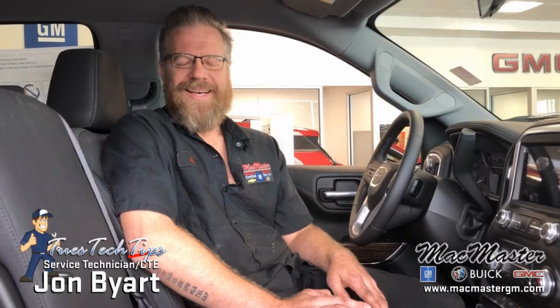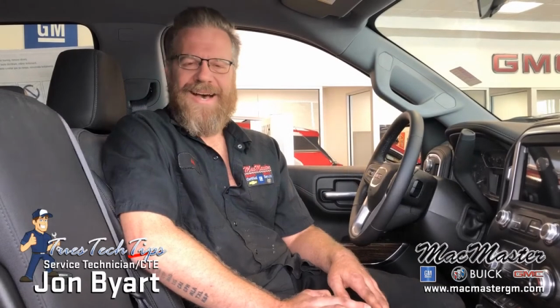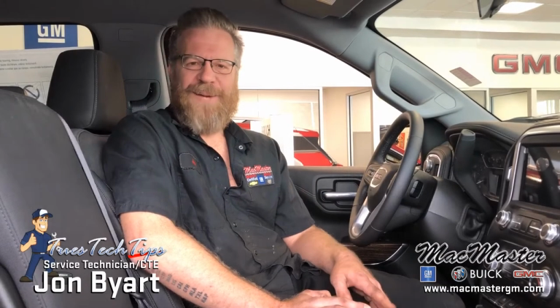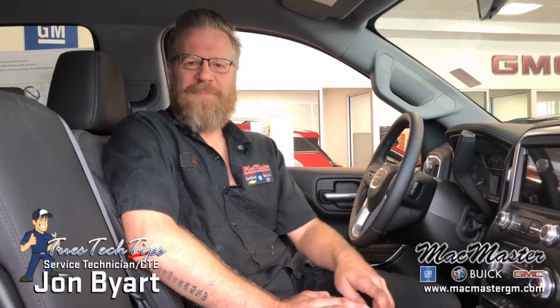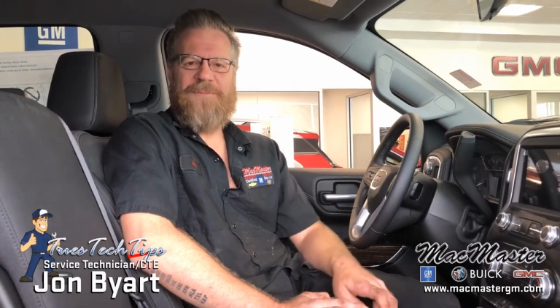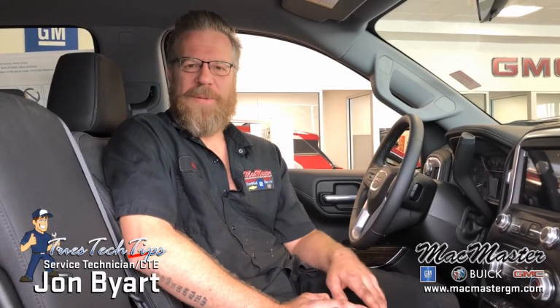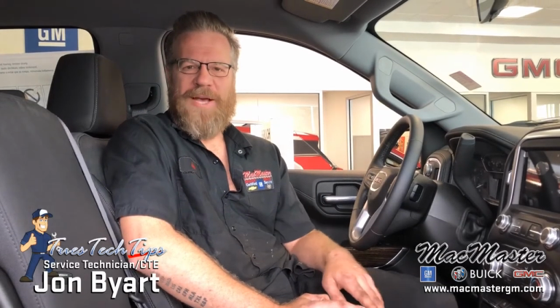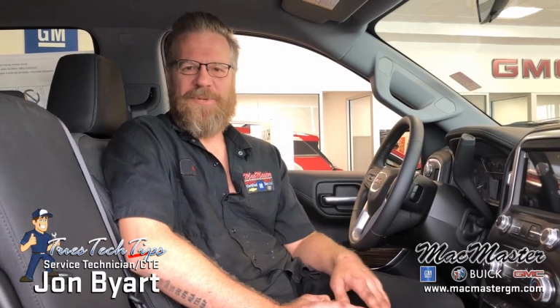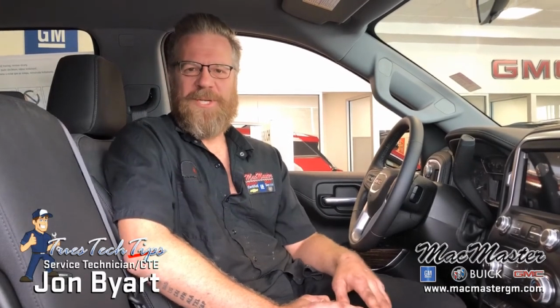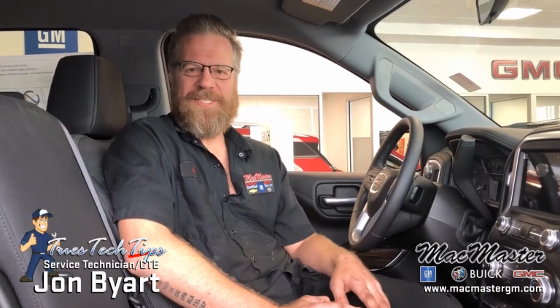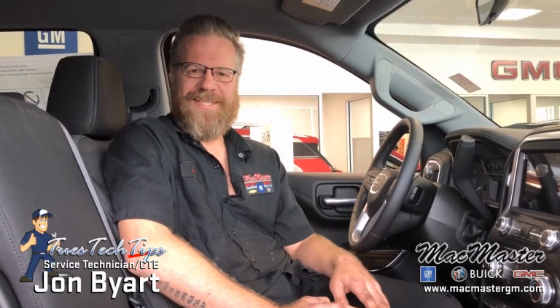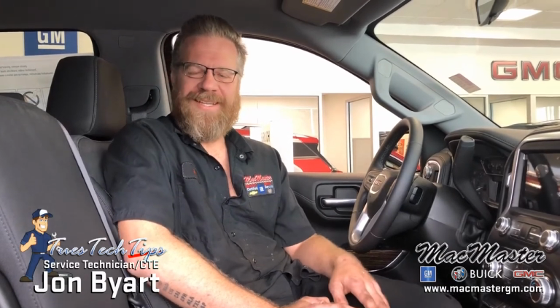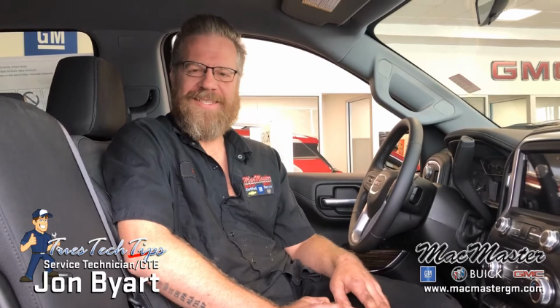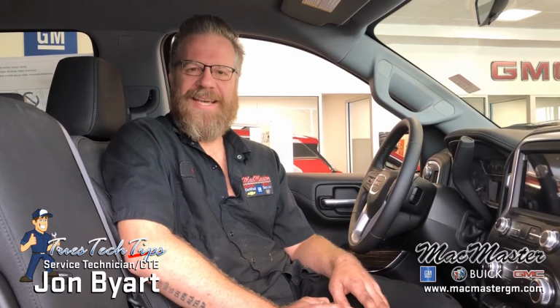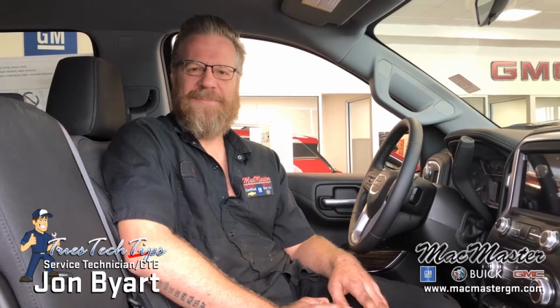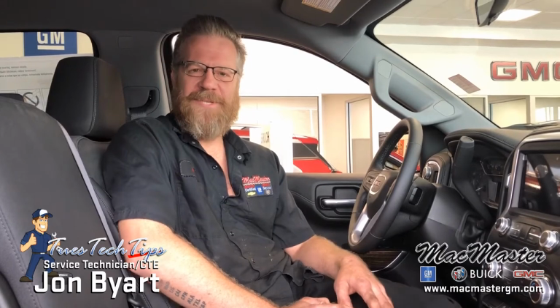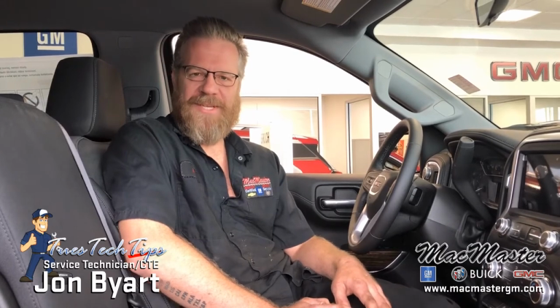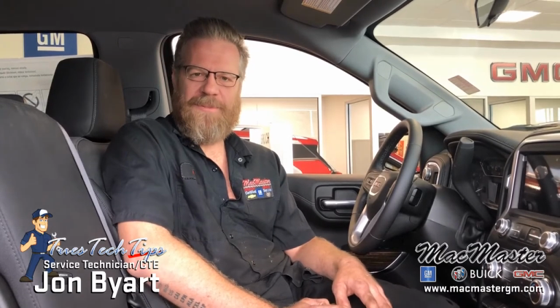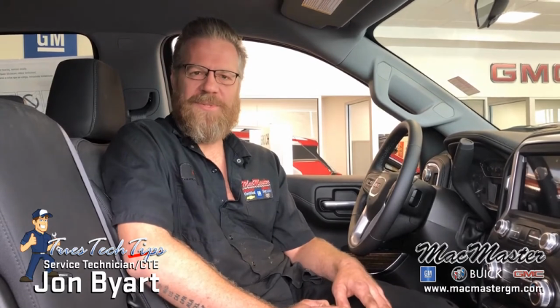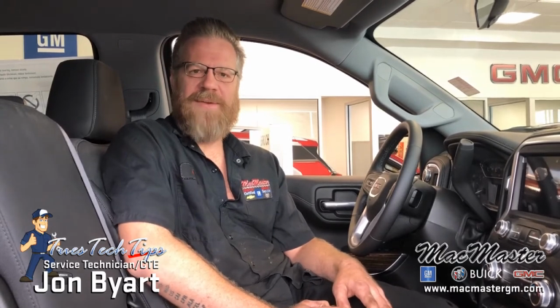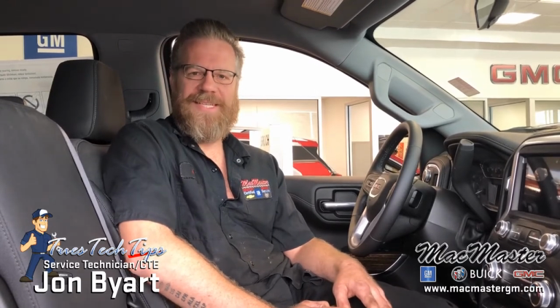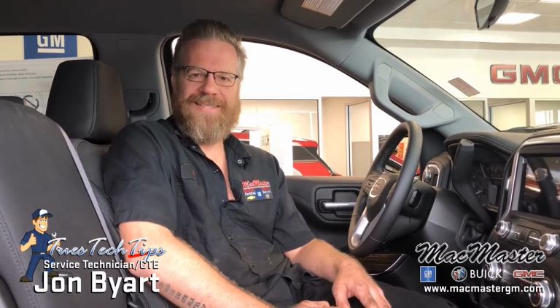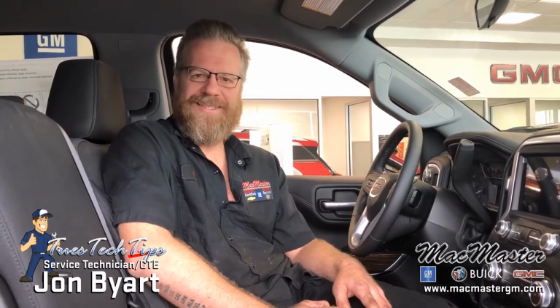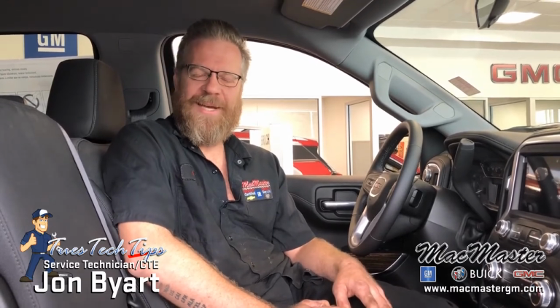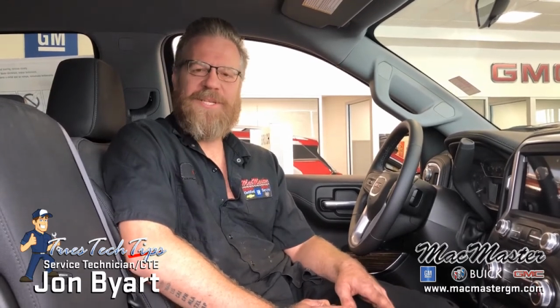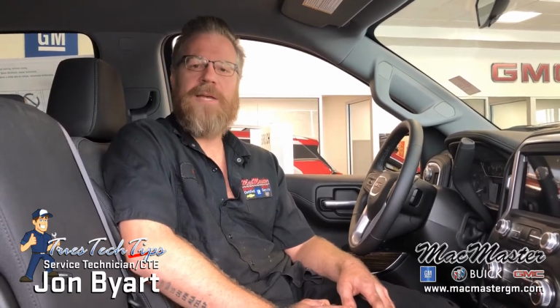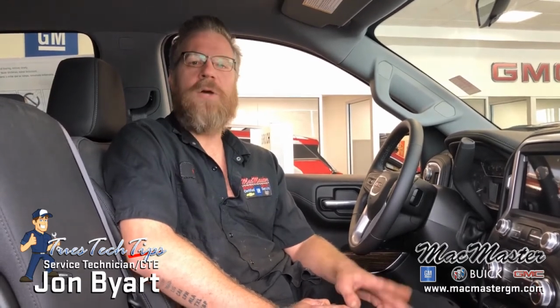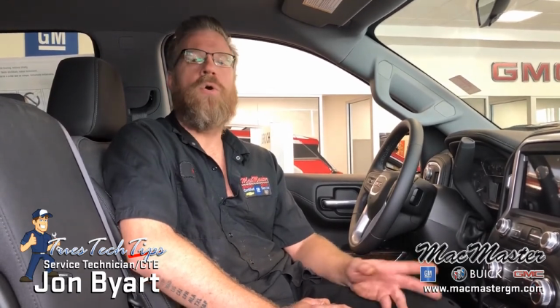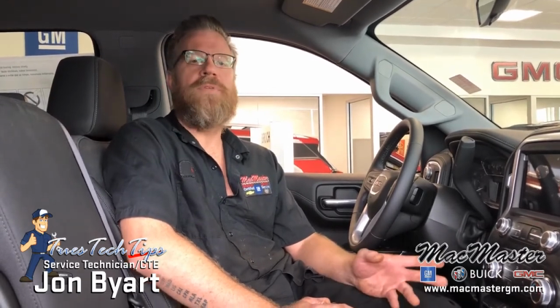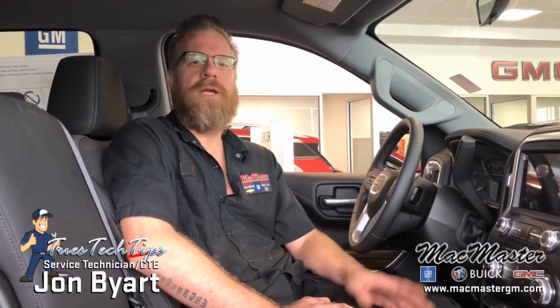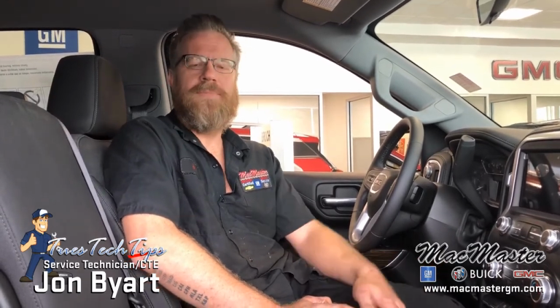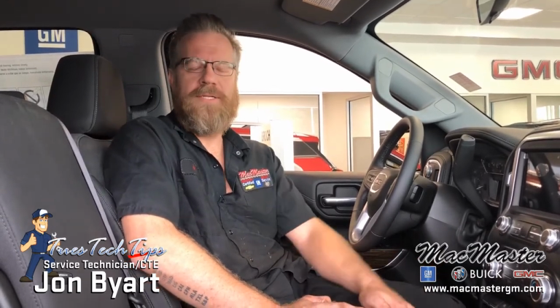Hi, I'm John Byer from McMaster Buick GMC, and this is Tech Tip Tuesday episode 17. Today I want to talk about over-the-air updates.